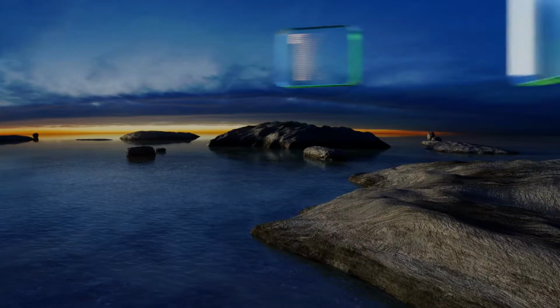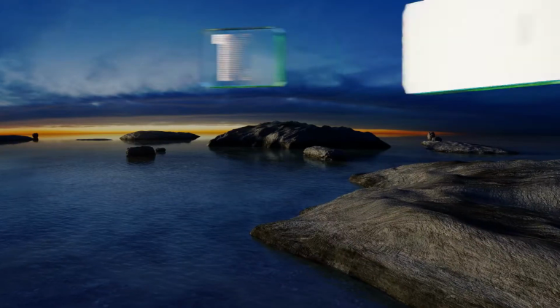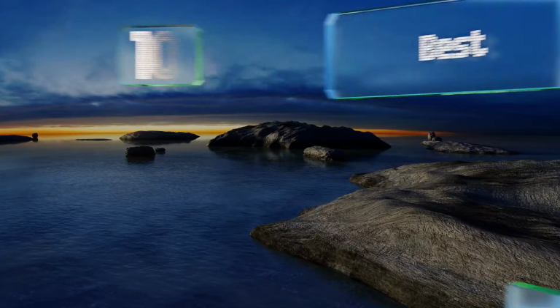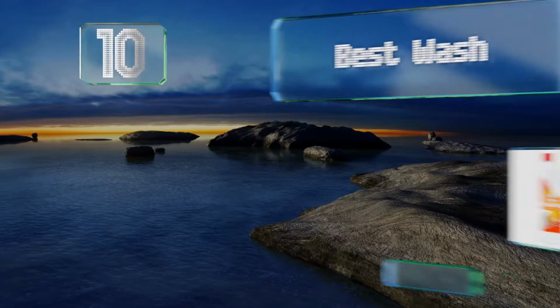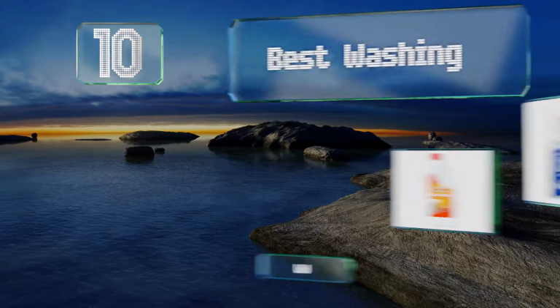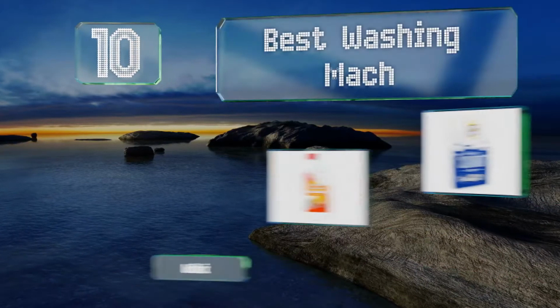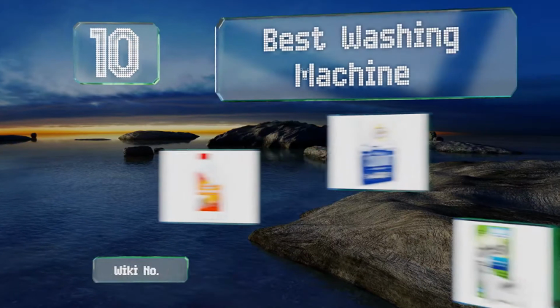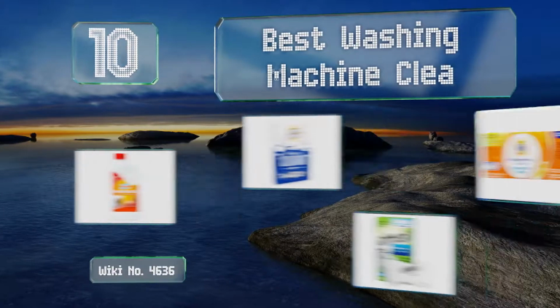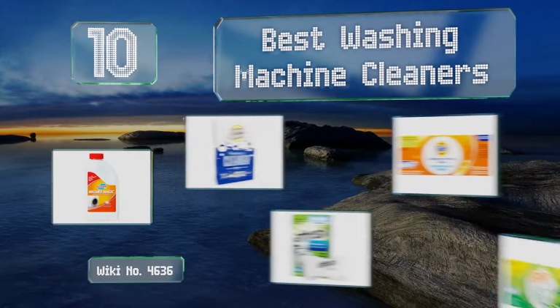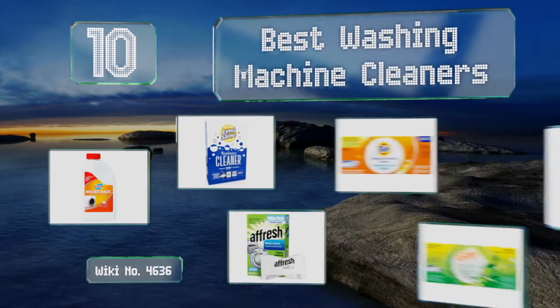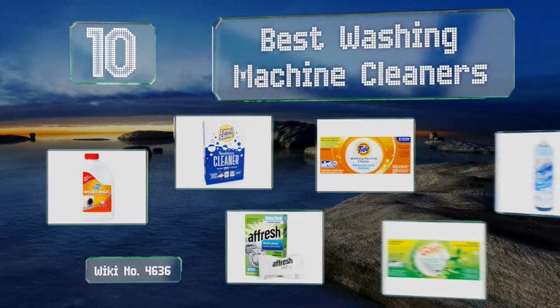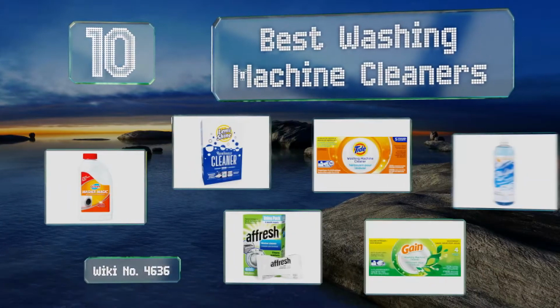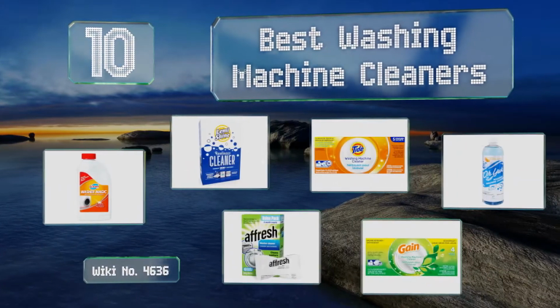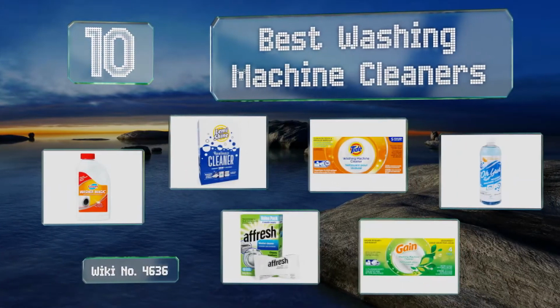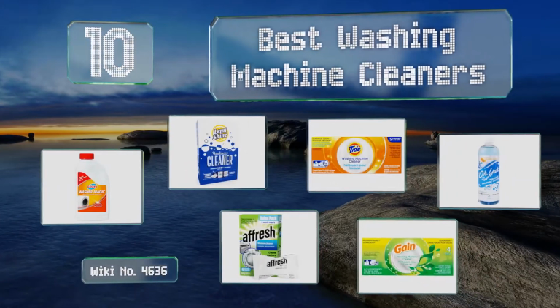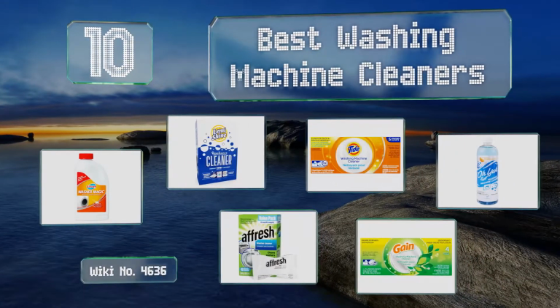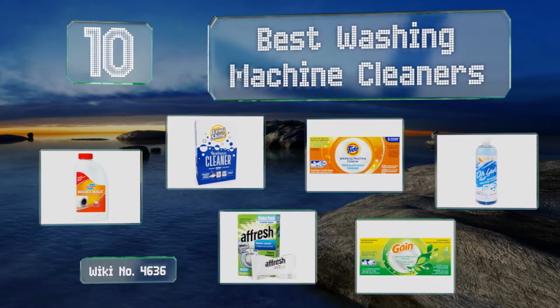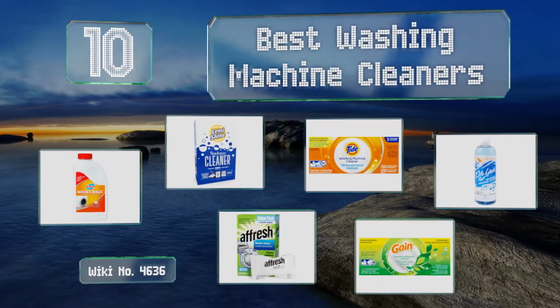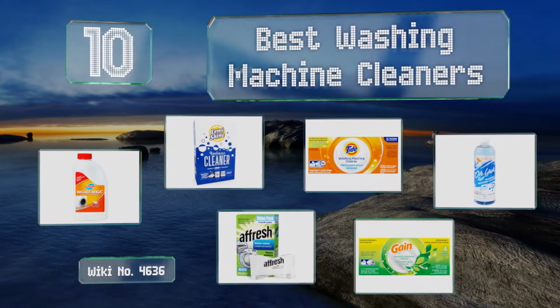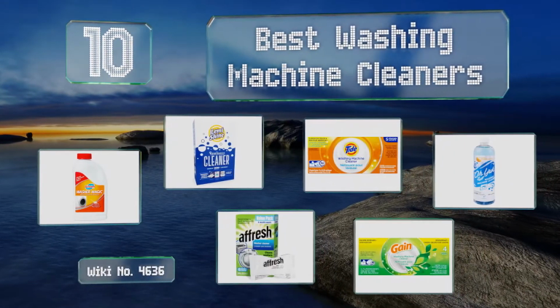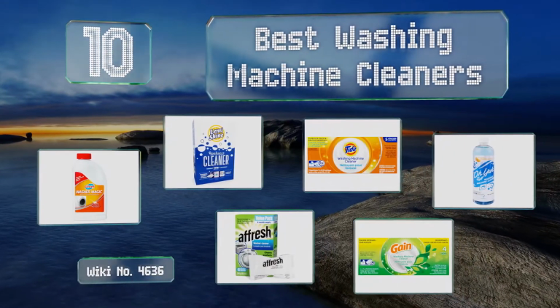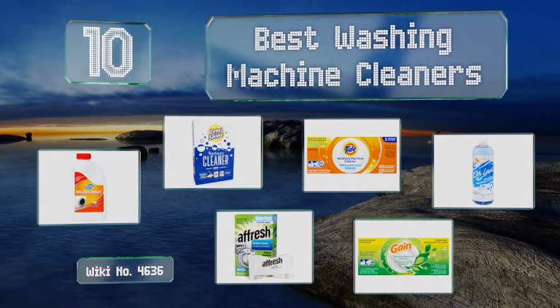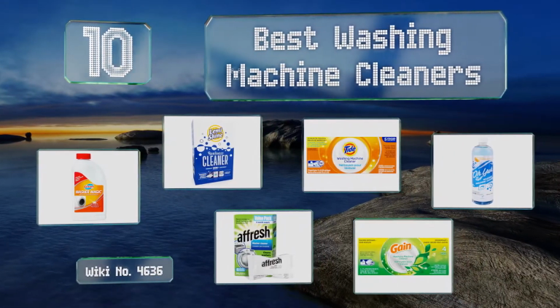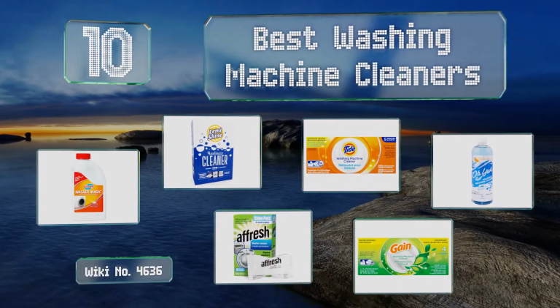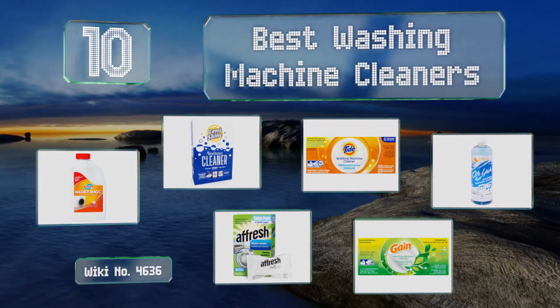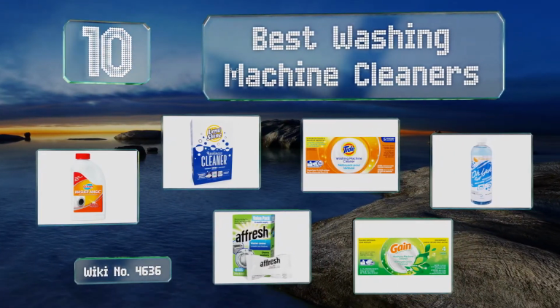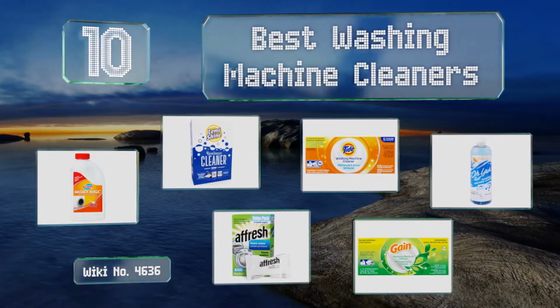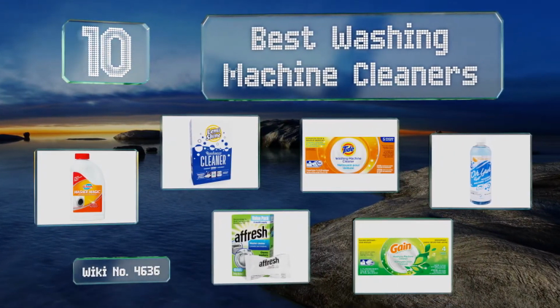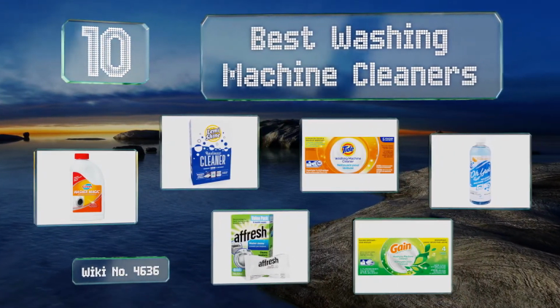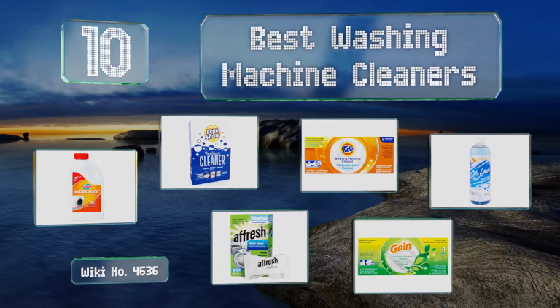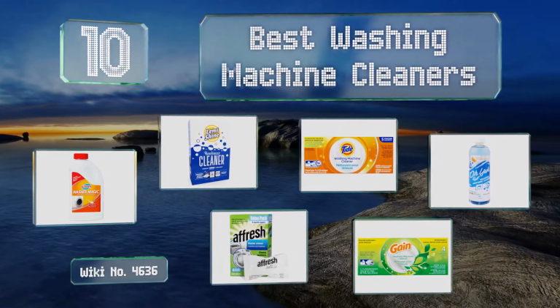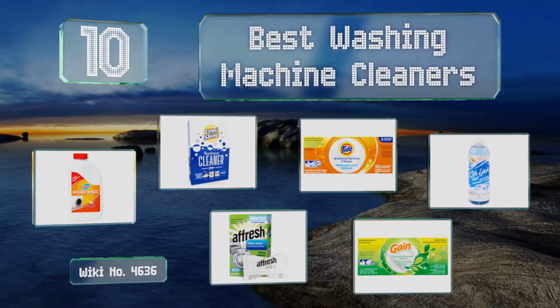EasyVid presents the 10 best washing machine cleaners. Let's get started with the list.